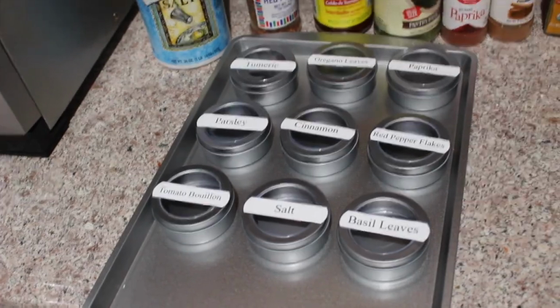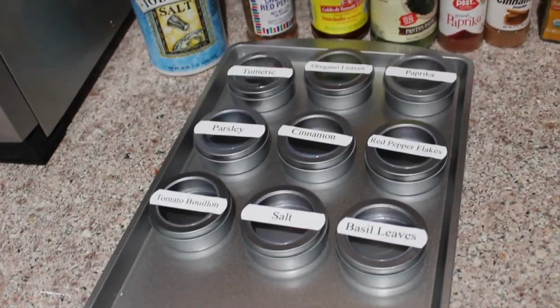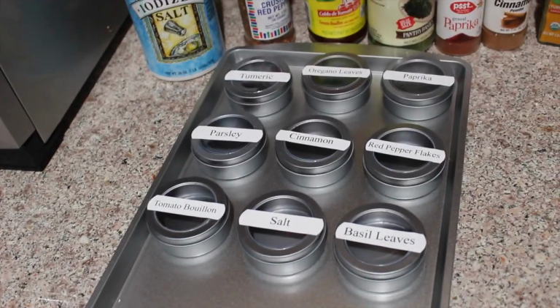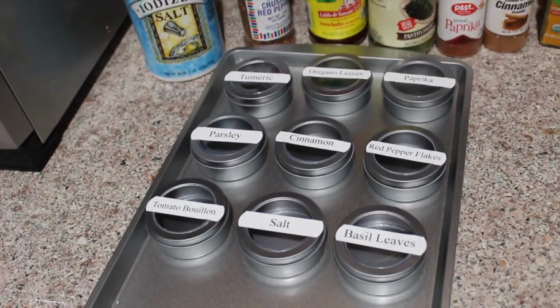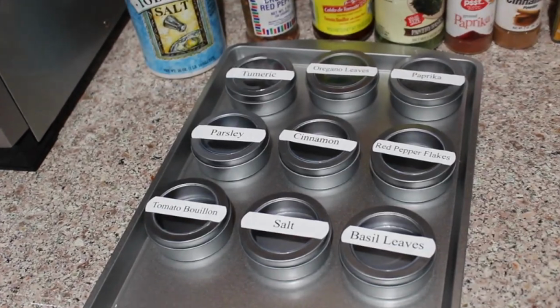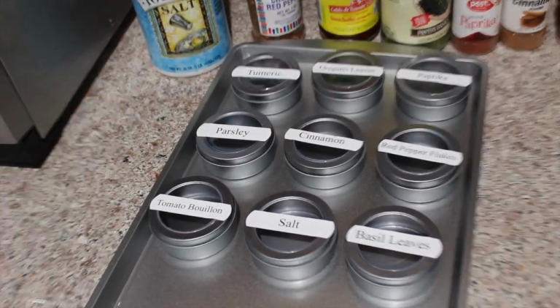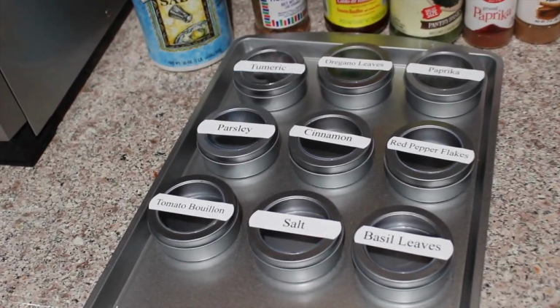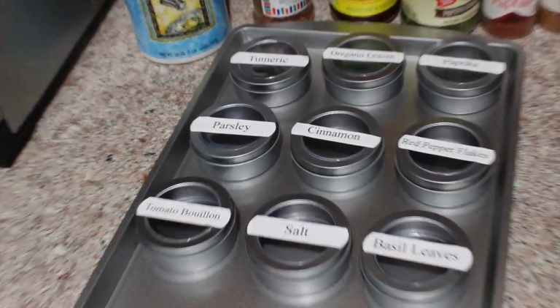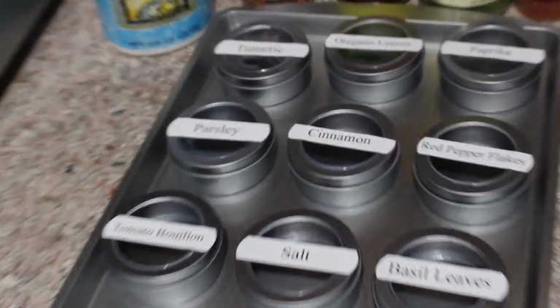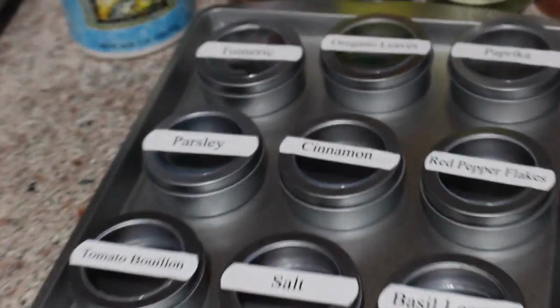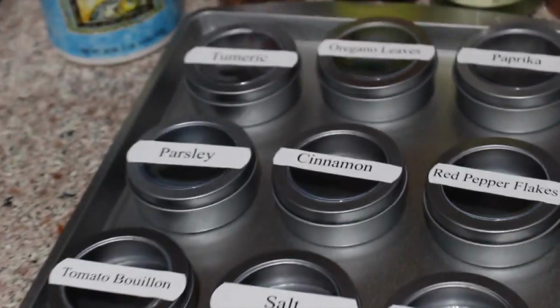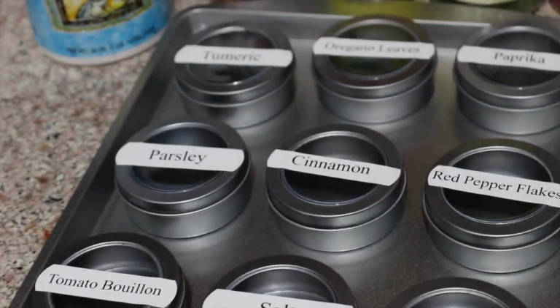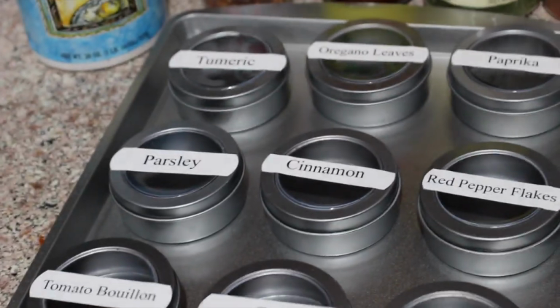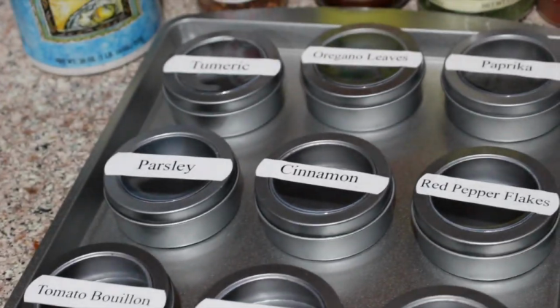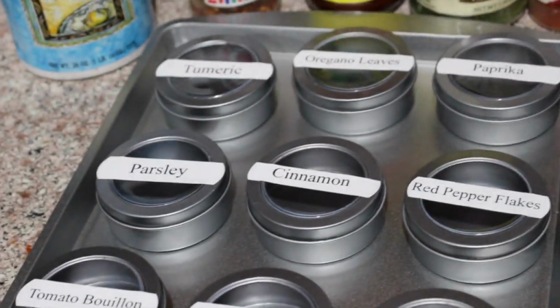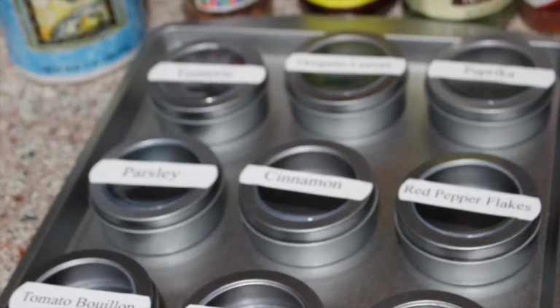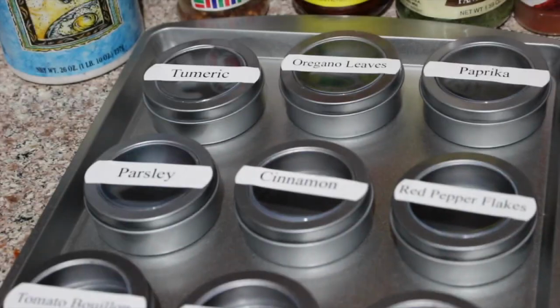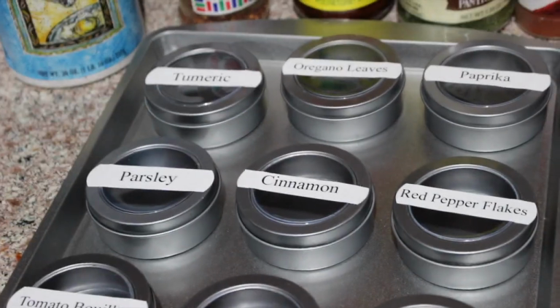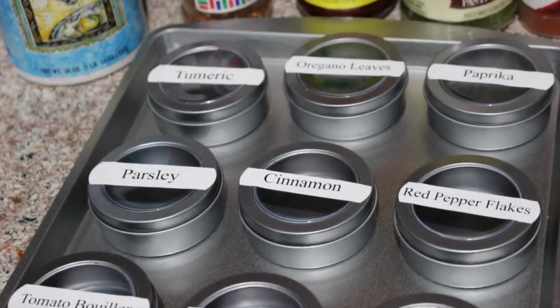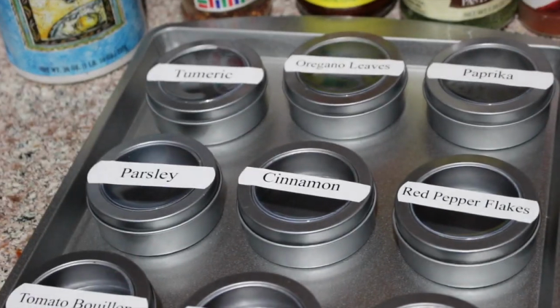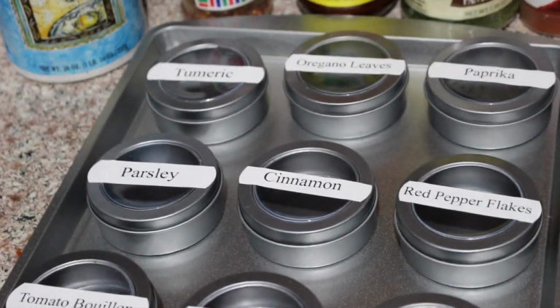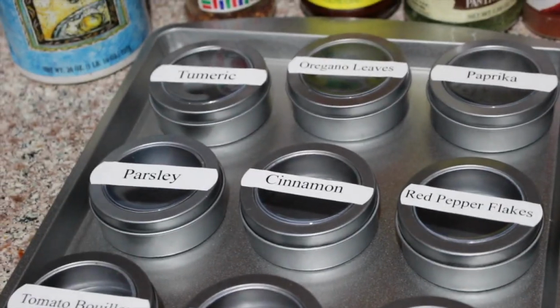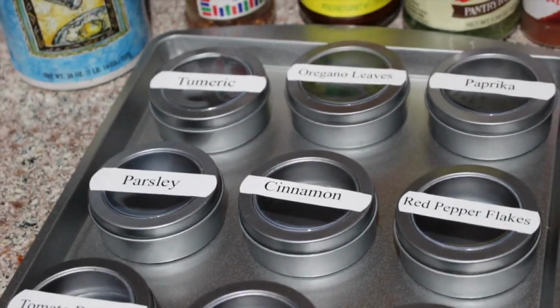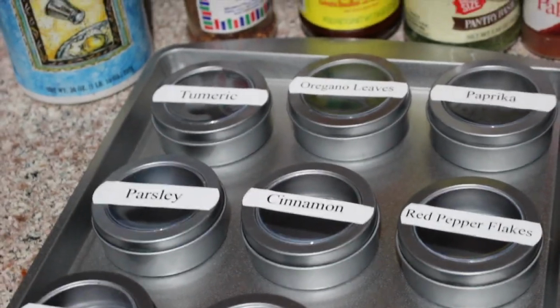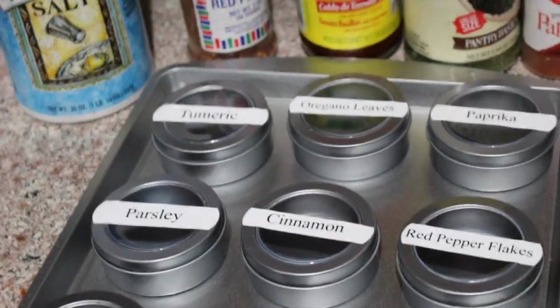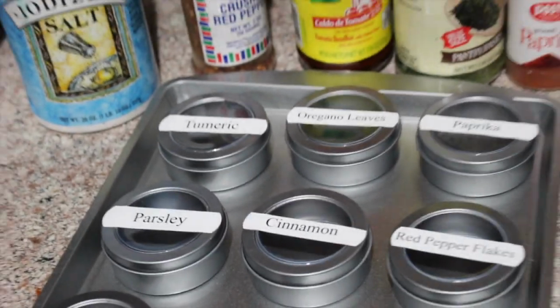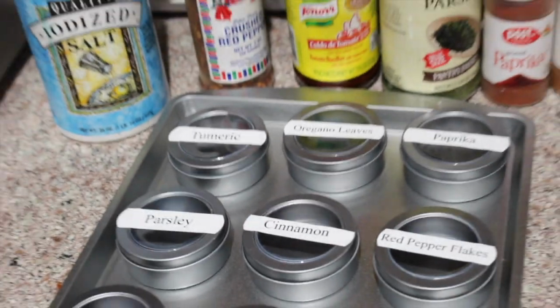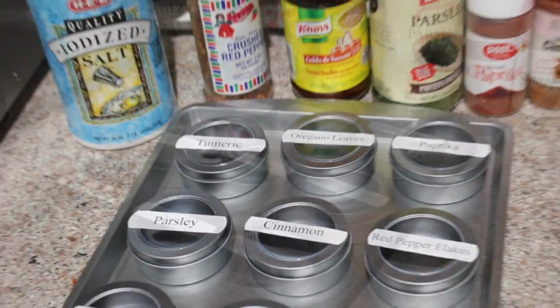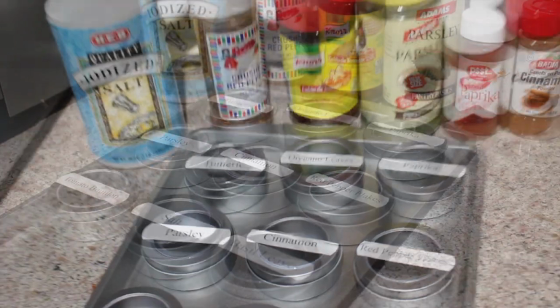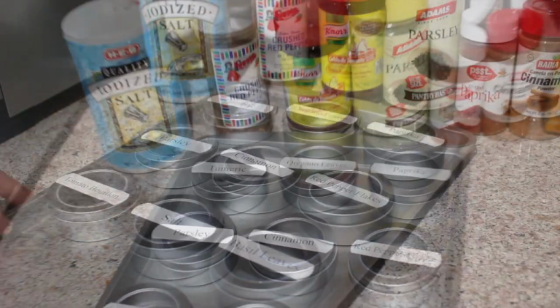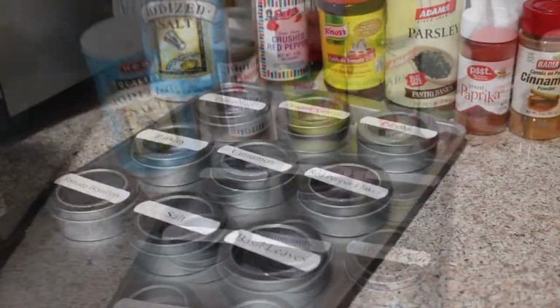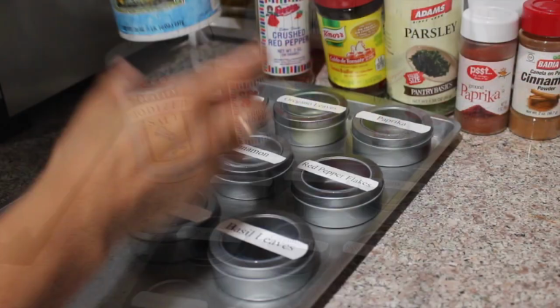All of the labels are on now, so I'm just going to go ahead and add my spices to the tins.